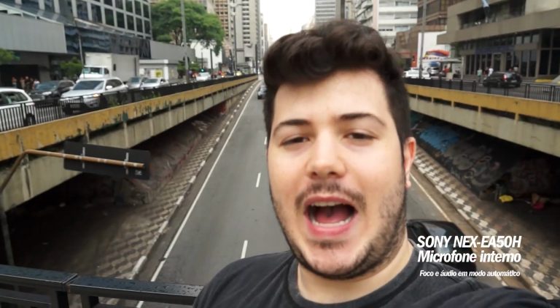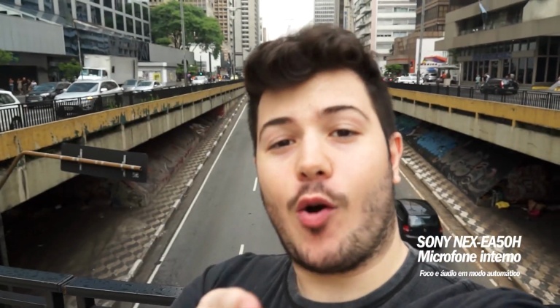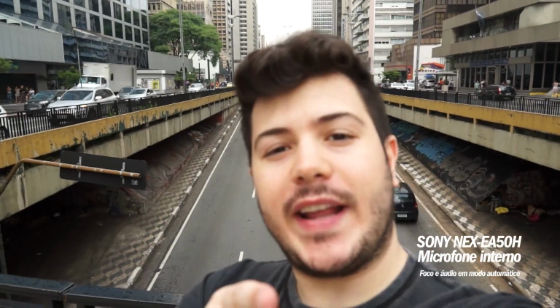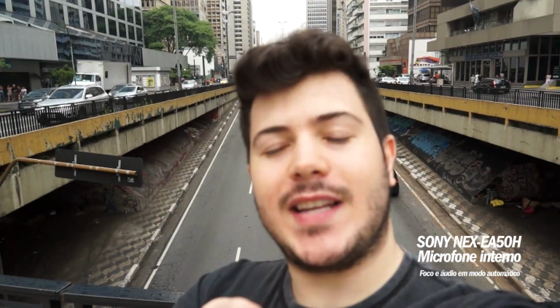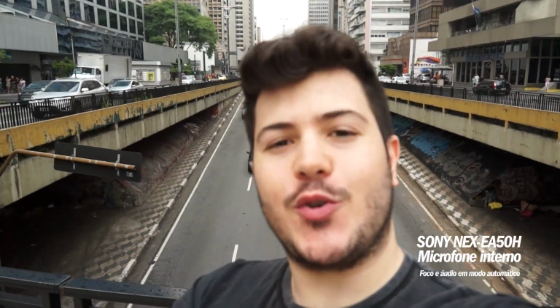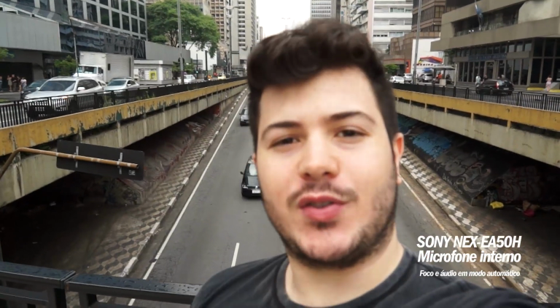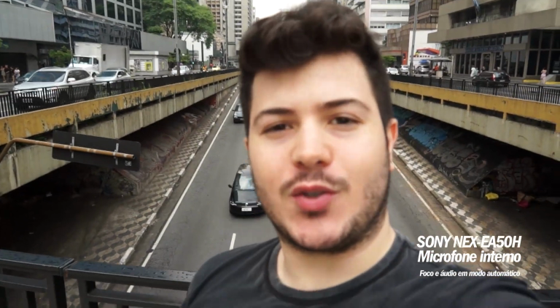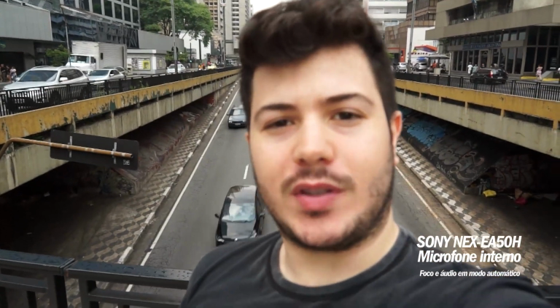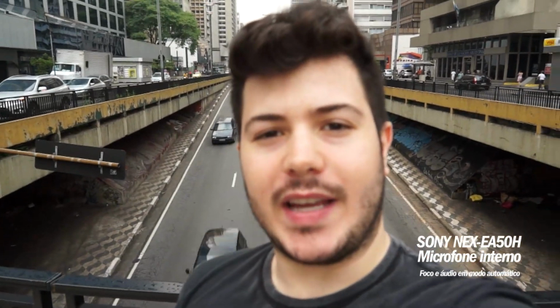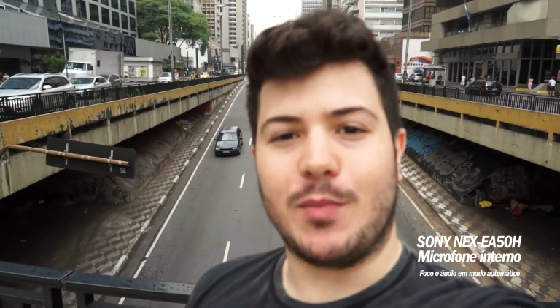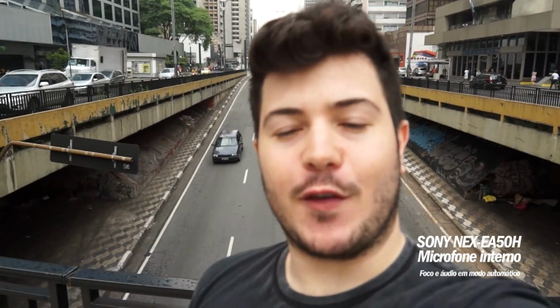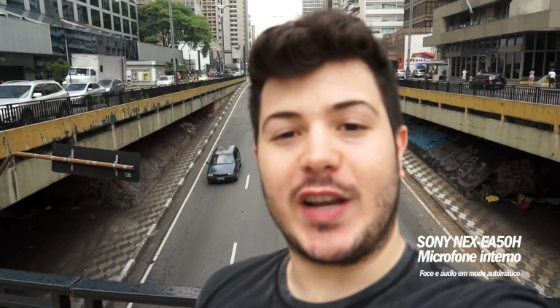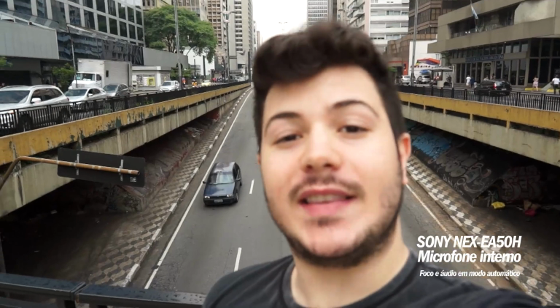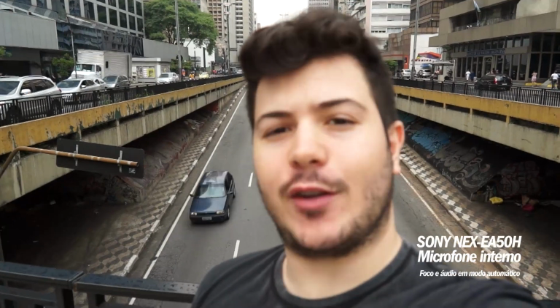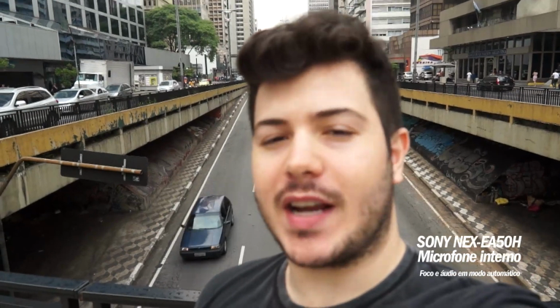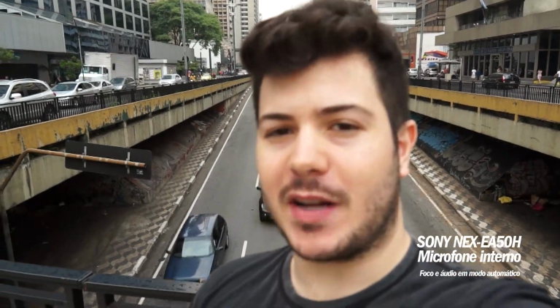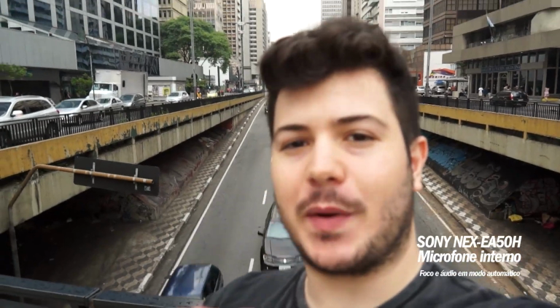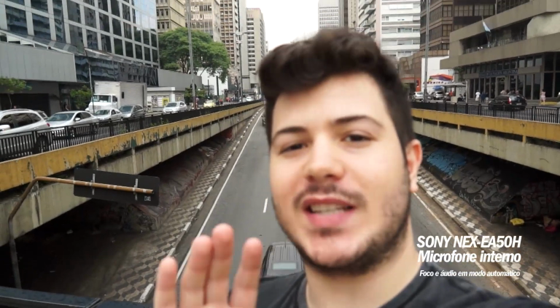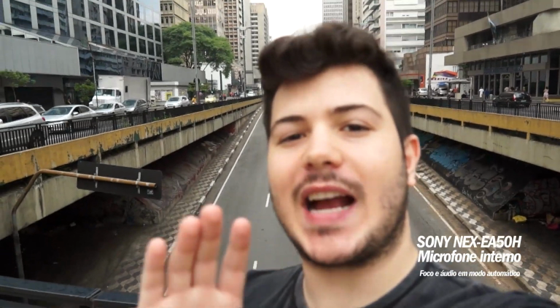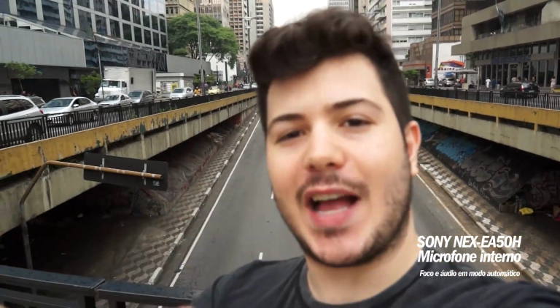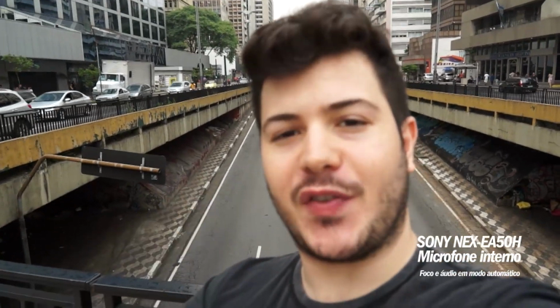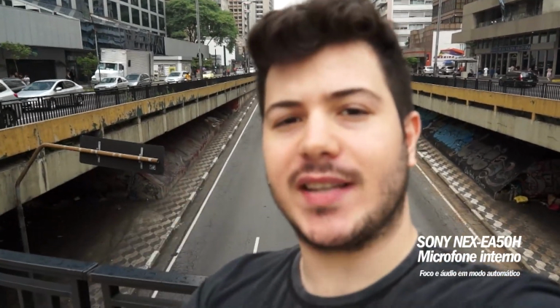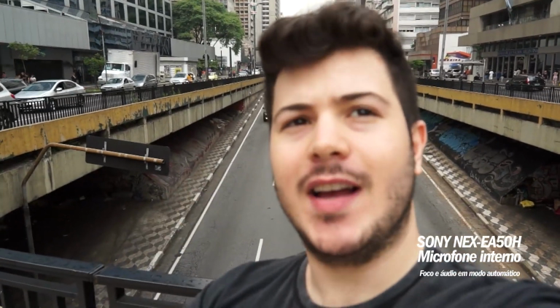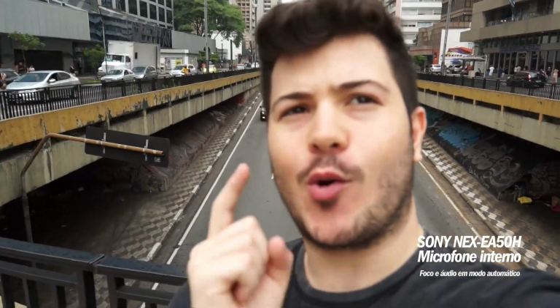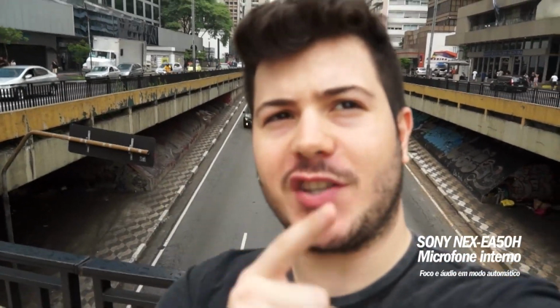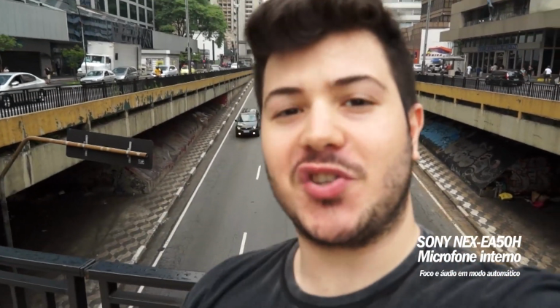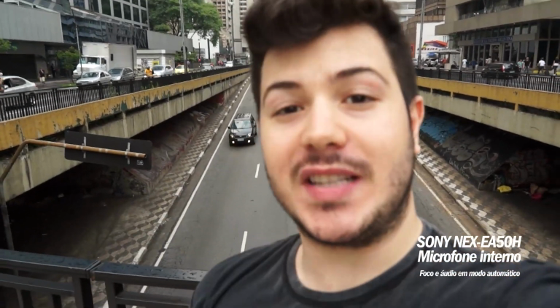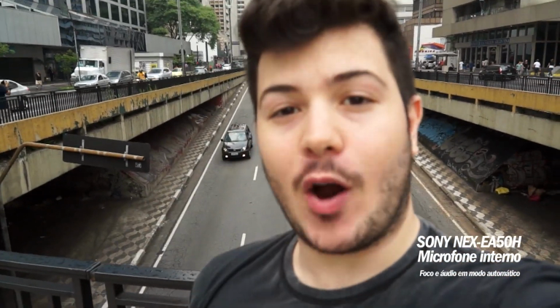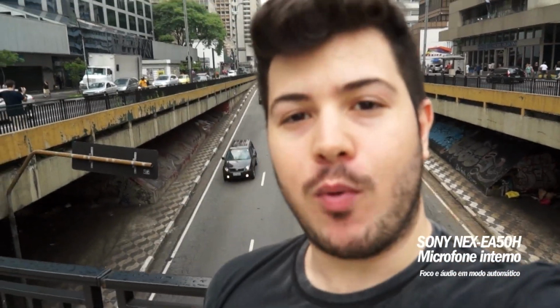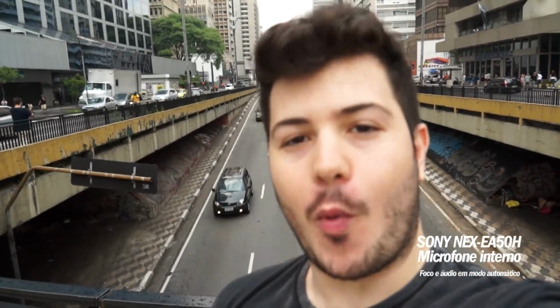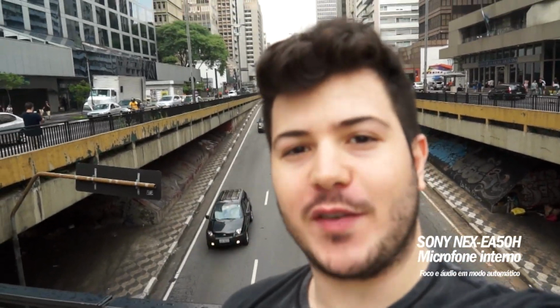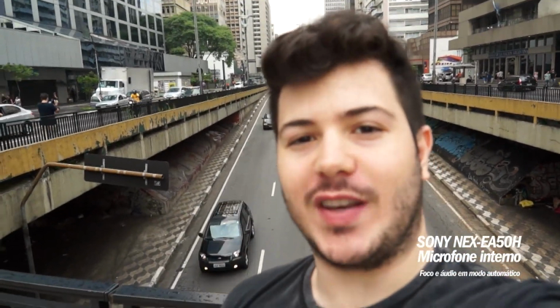Now this audio that you hear is from the internal microphone, just to show the difference when we release the boom and how it looks.